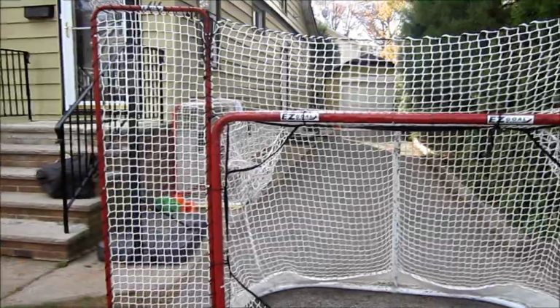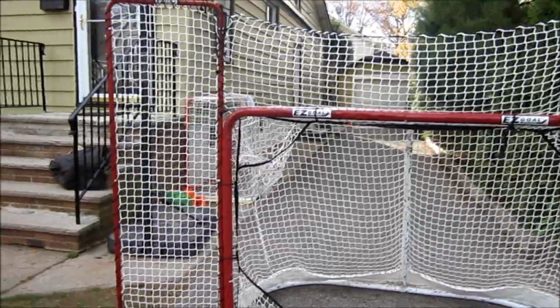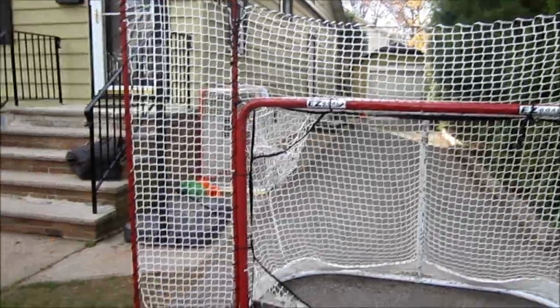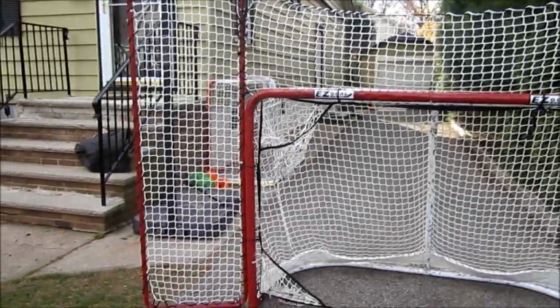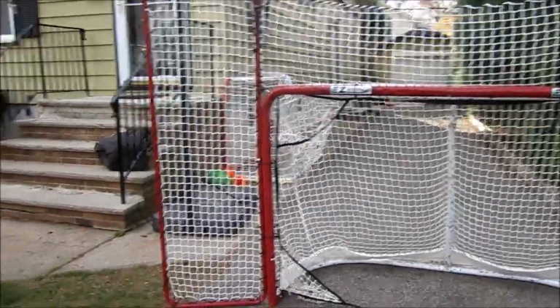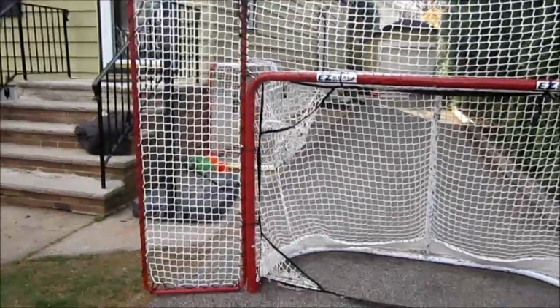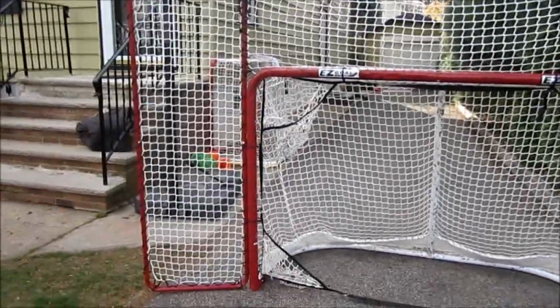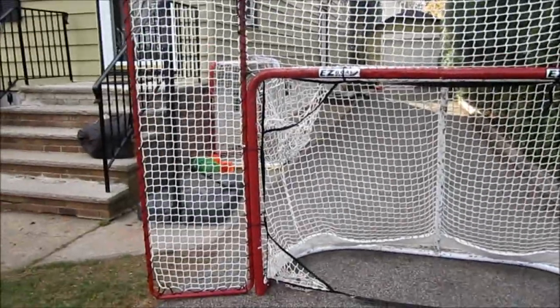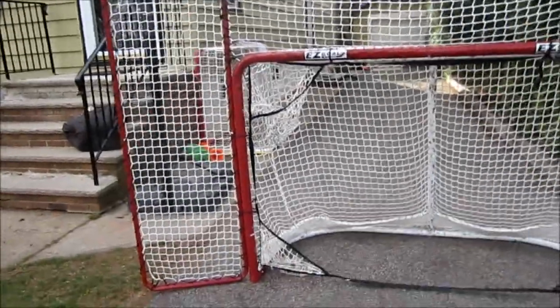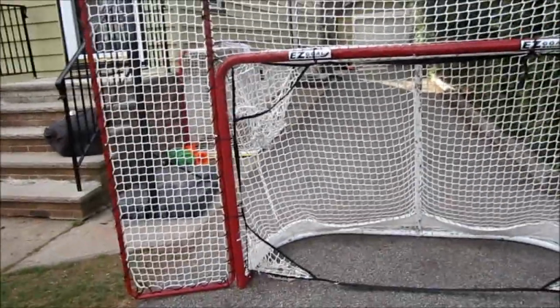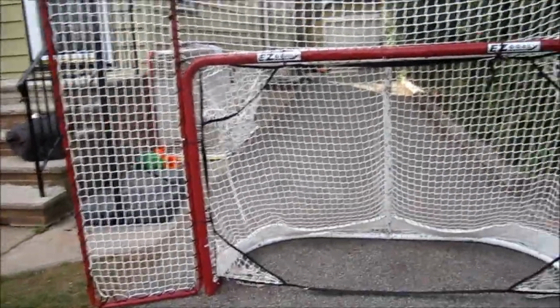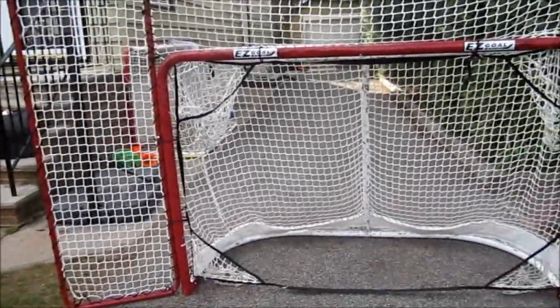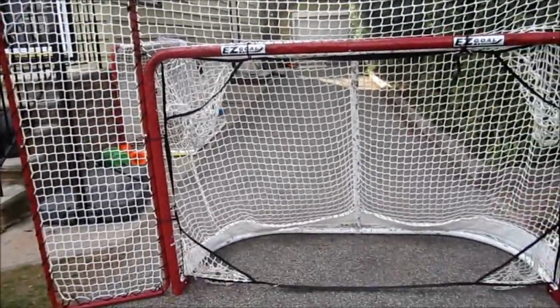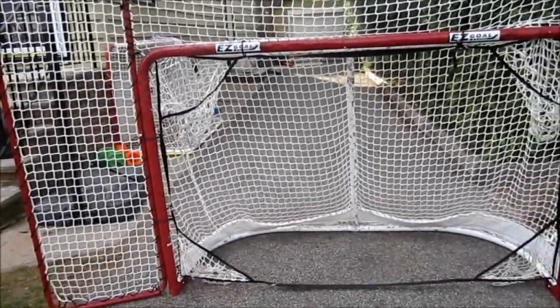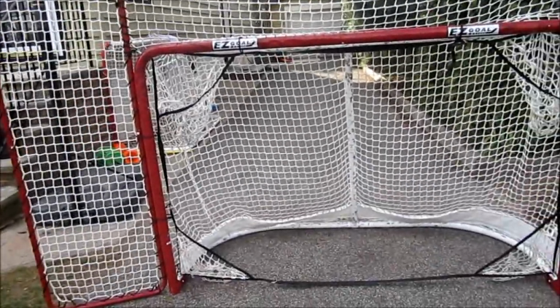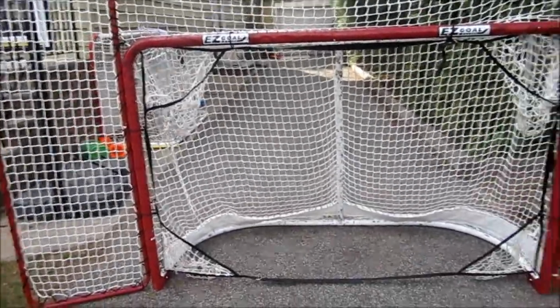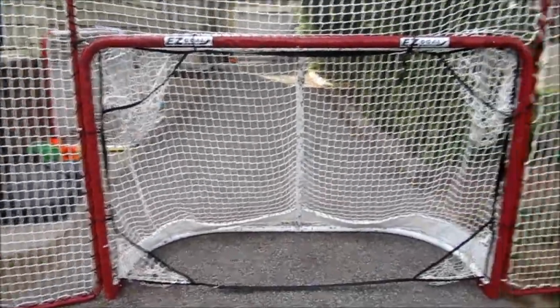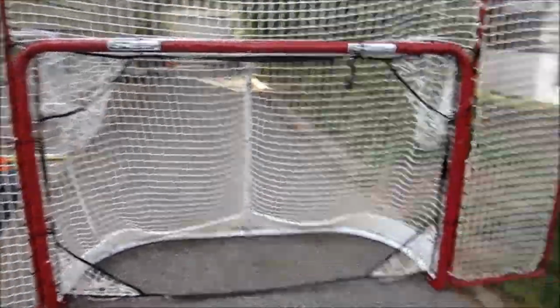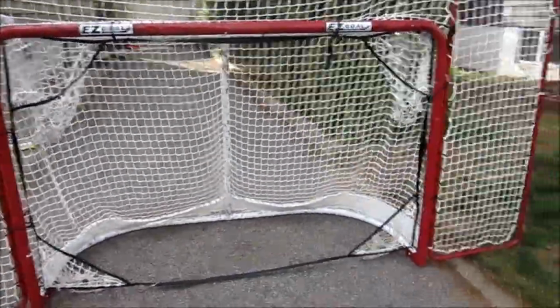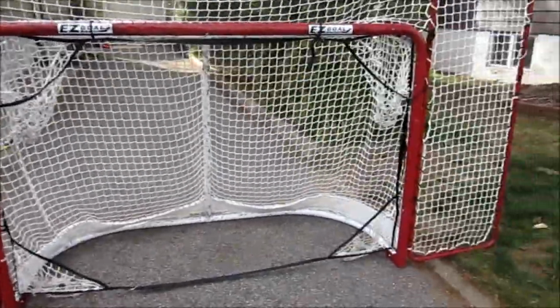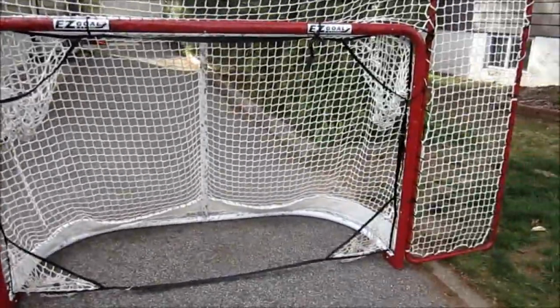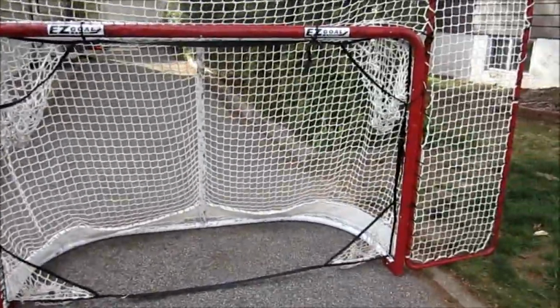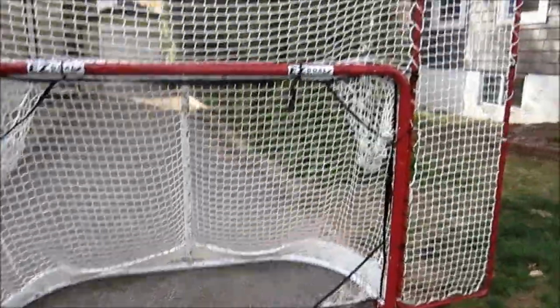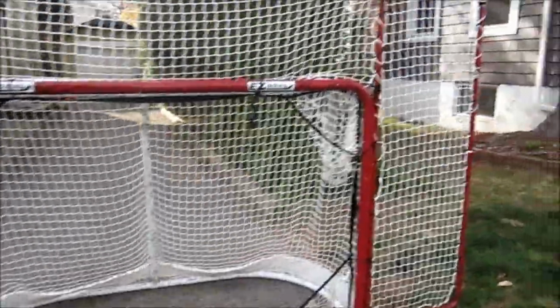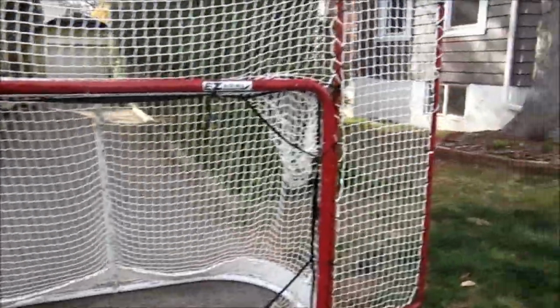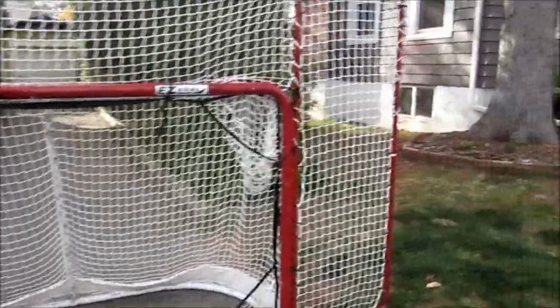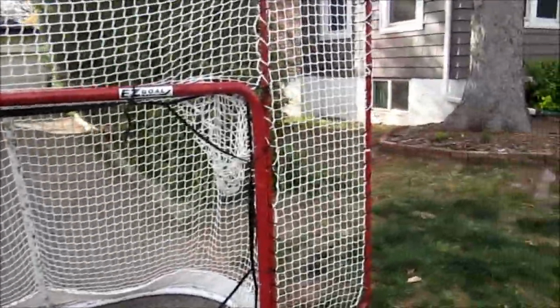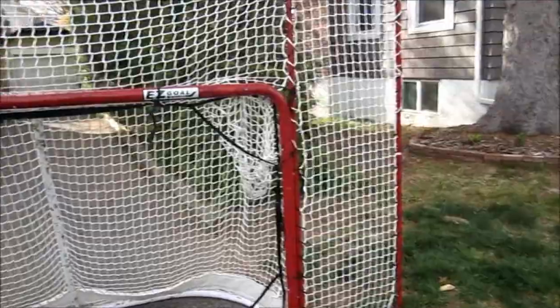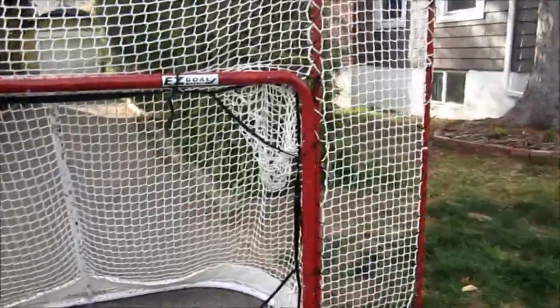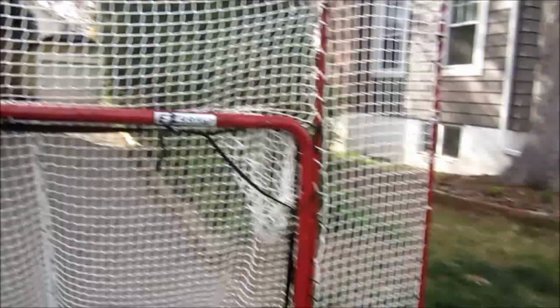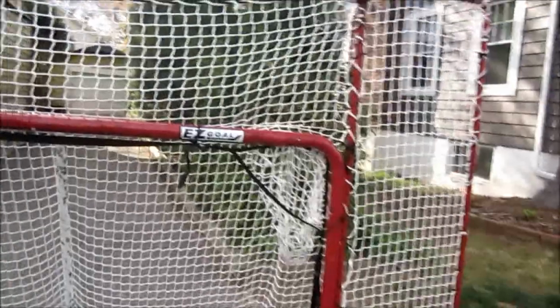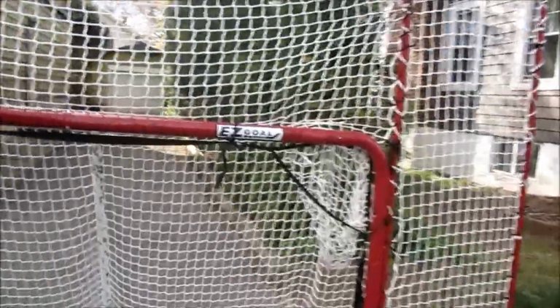Hey guys, Bruins from Champions here. Today I've got the Easy Goal here from HockeyShot.com, link in the description below.